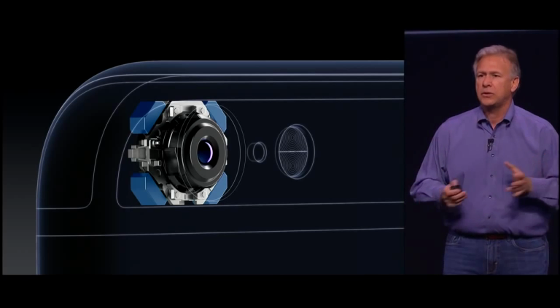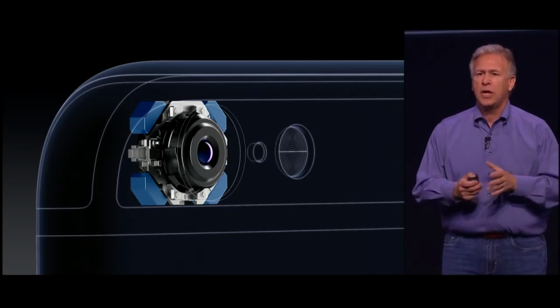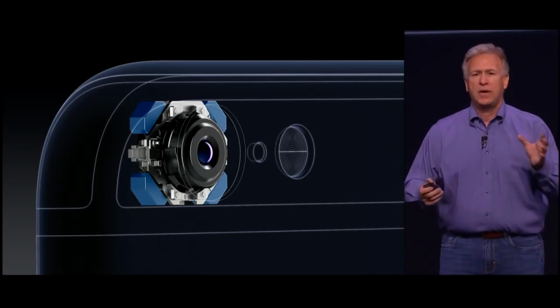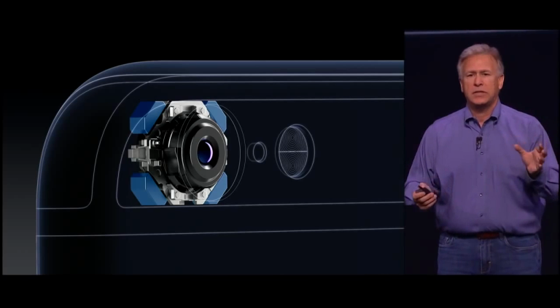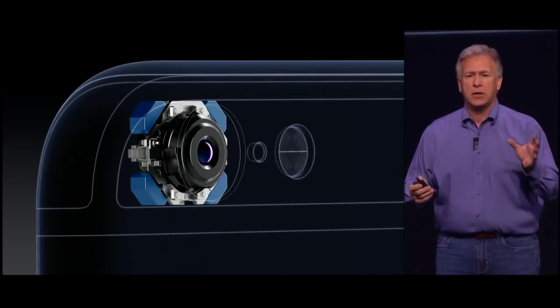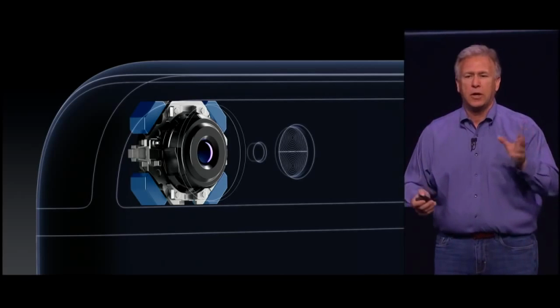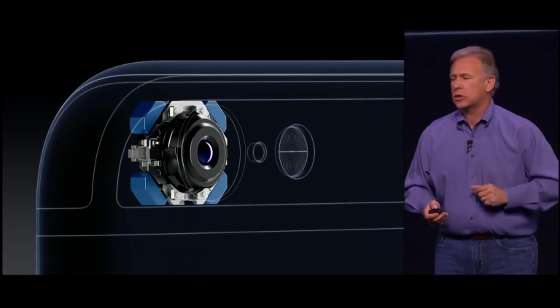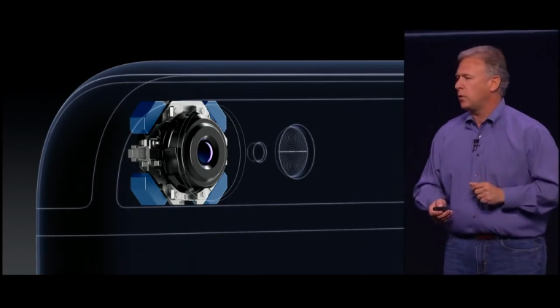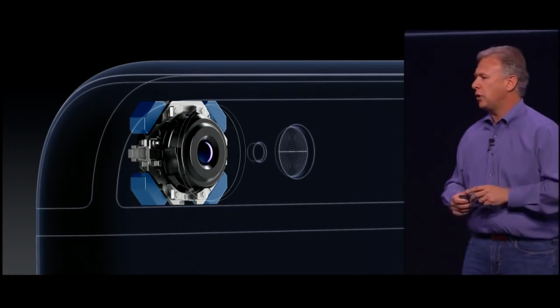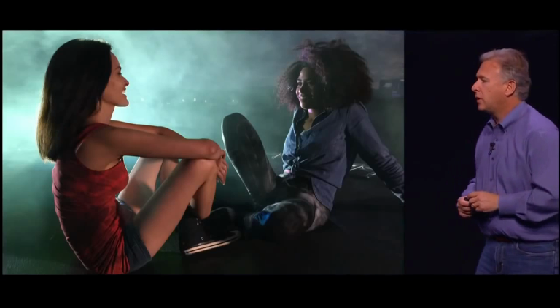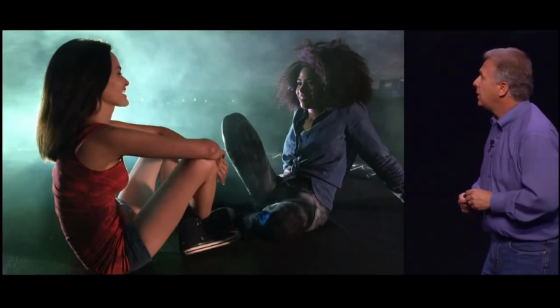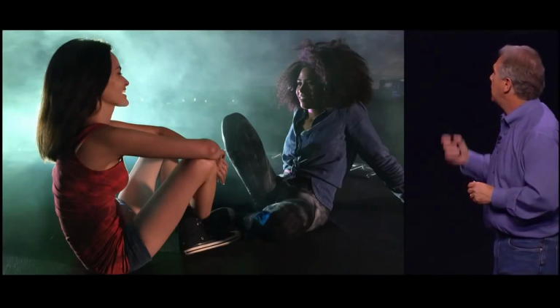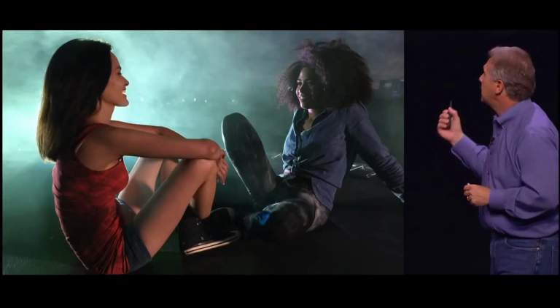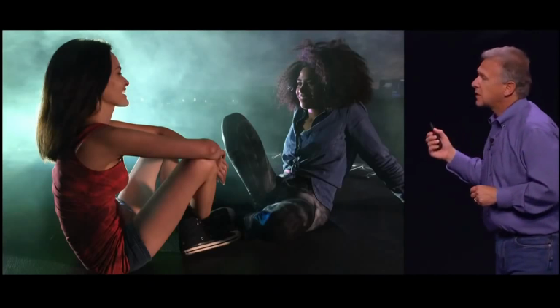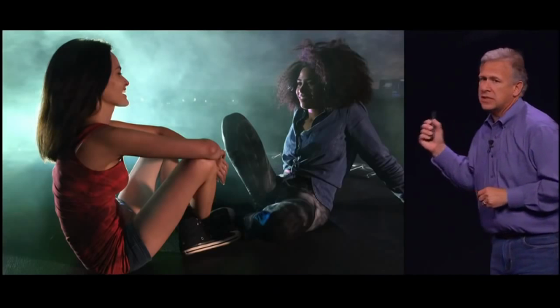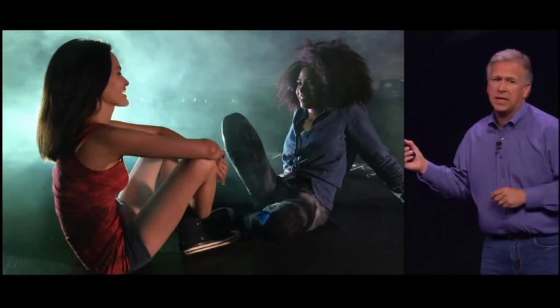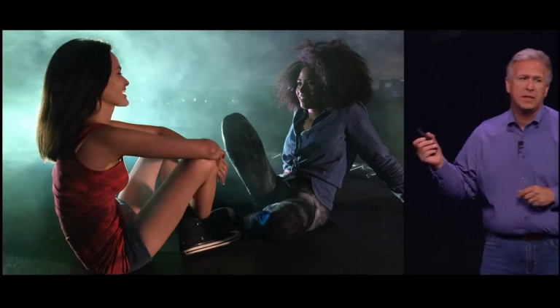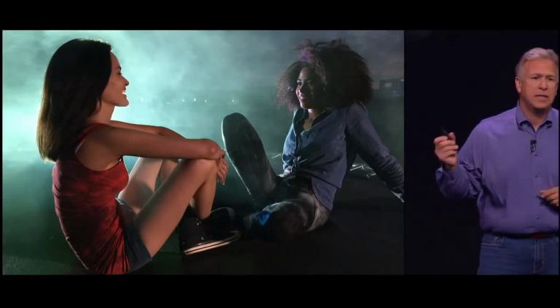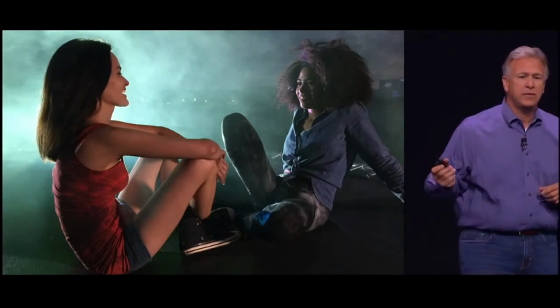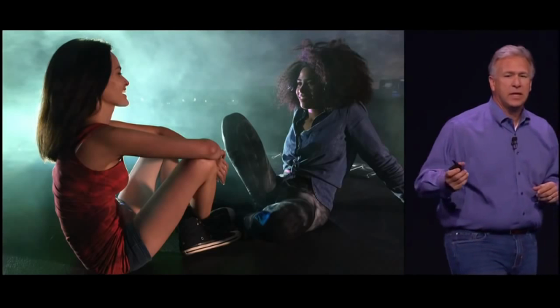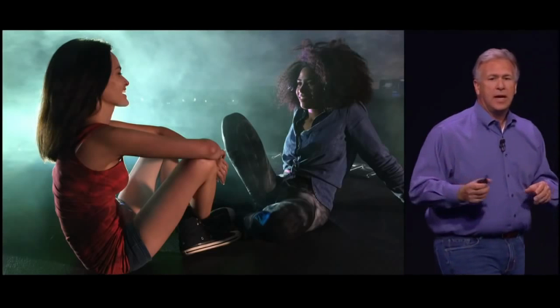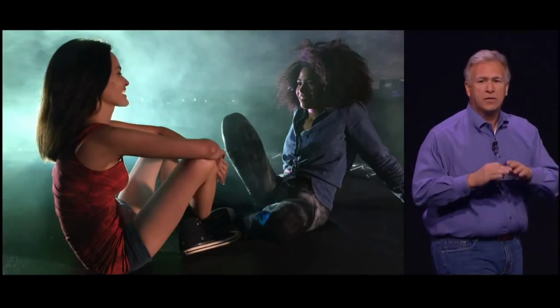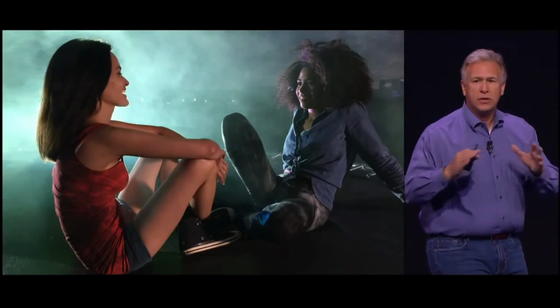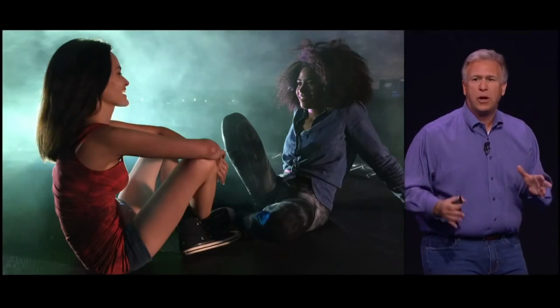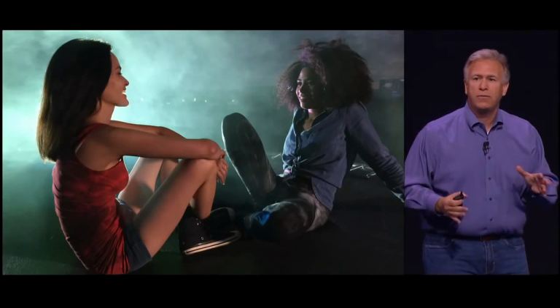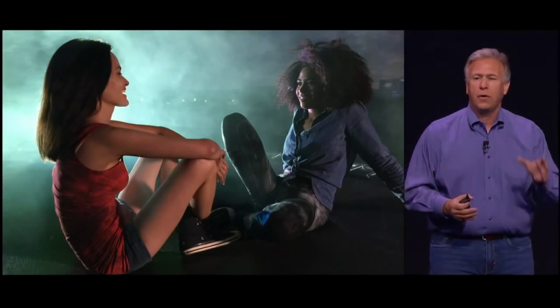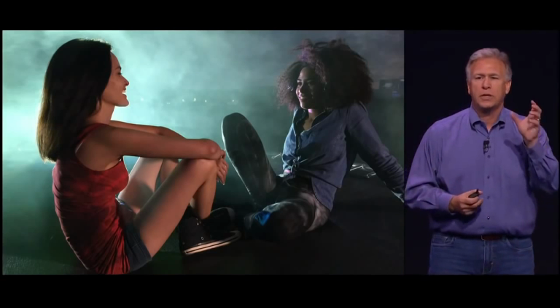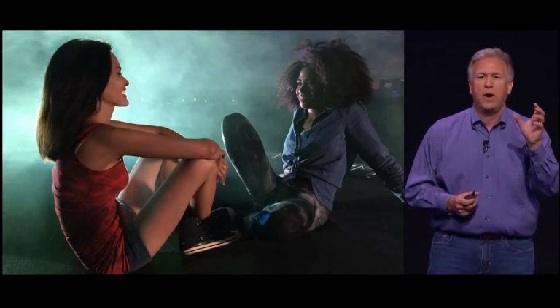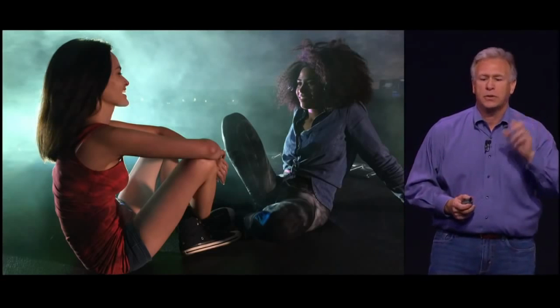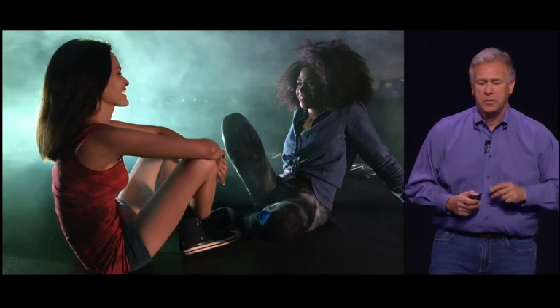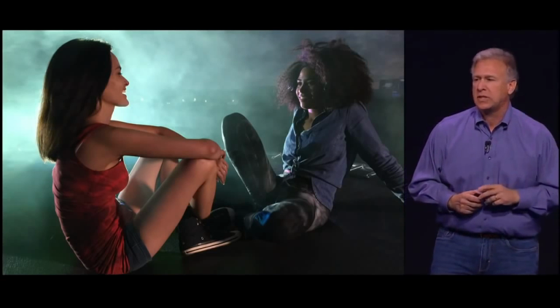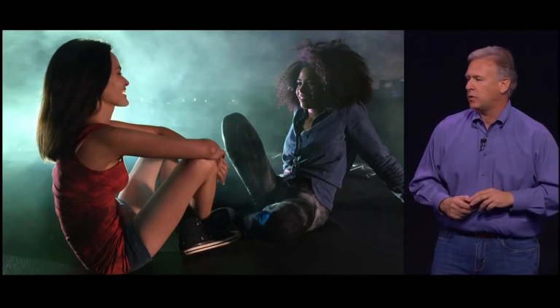In low light we have to take a longer exposure. This photo was taken in the evening, and it's a very sharp photo because of optical image stabilization.